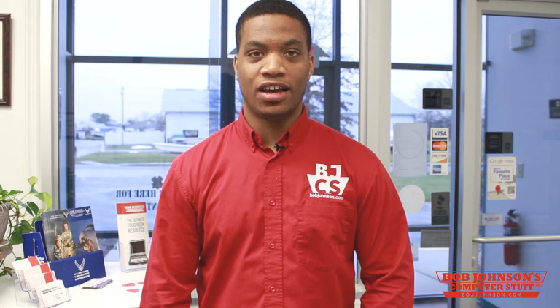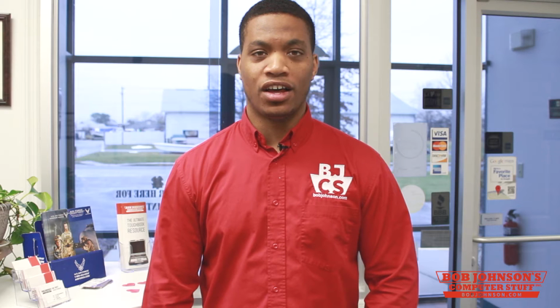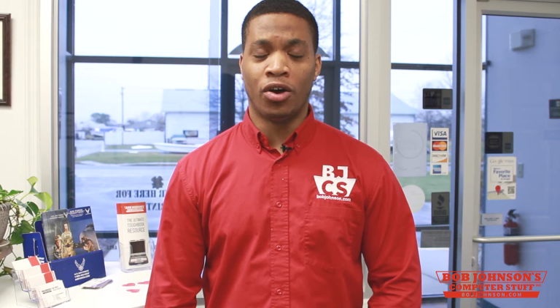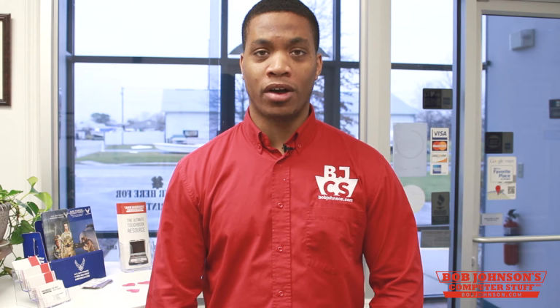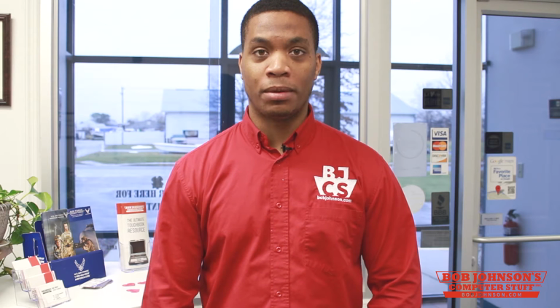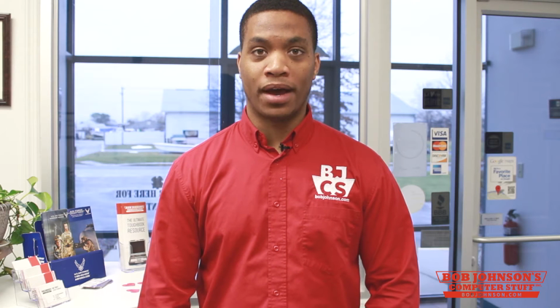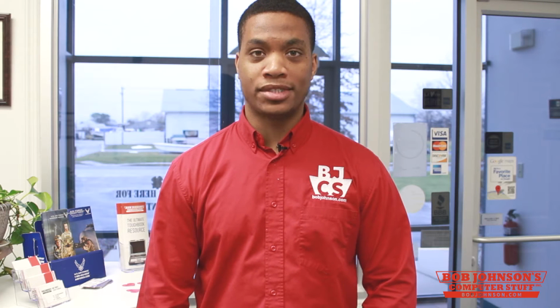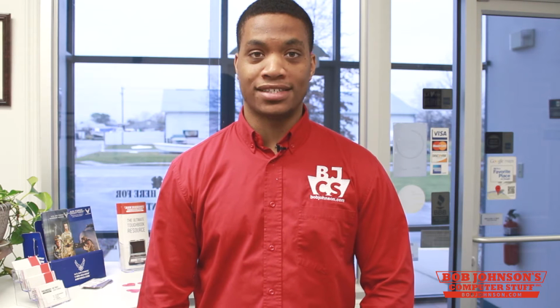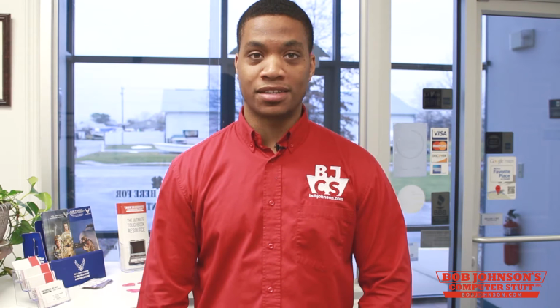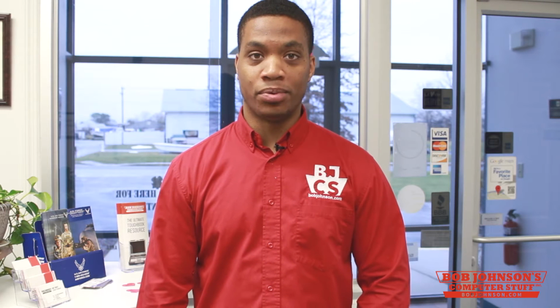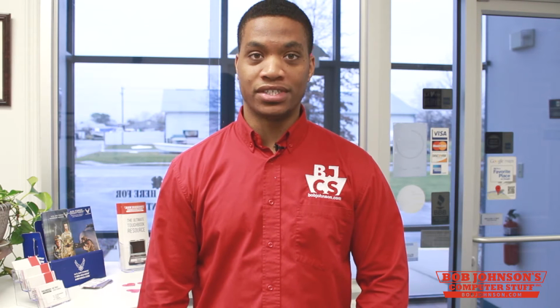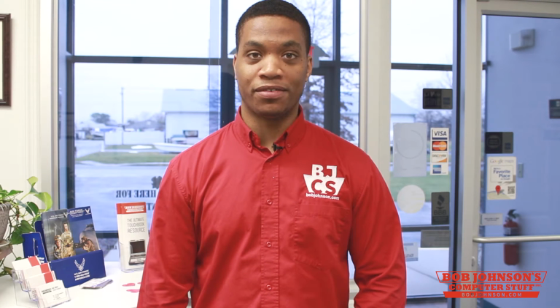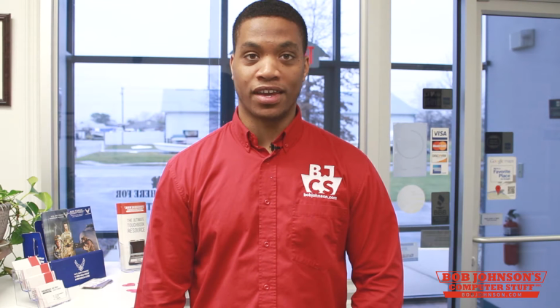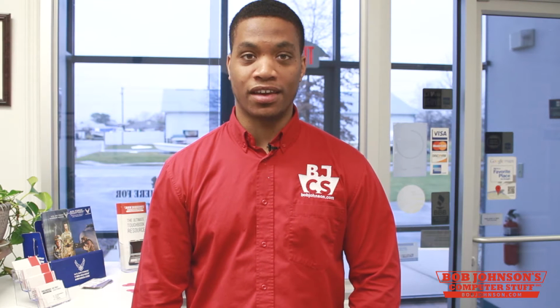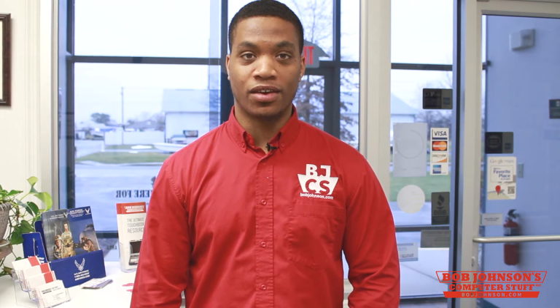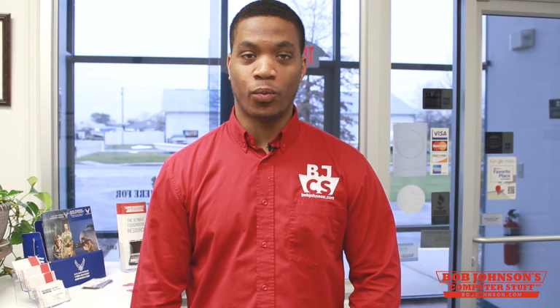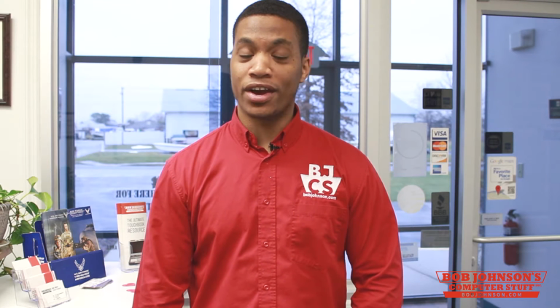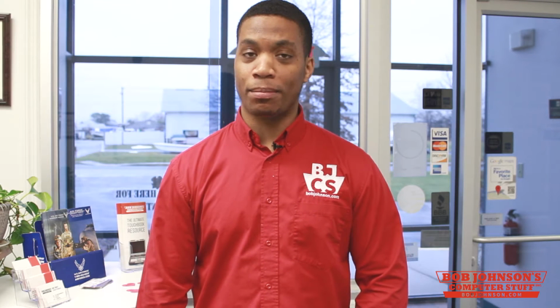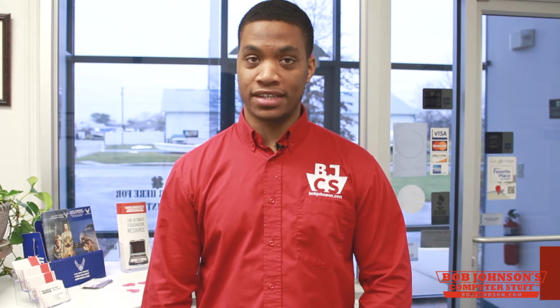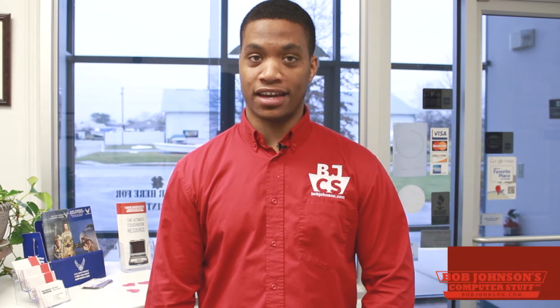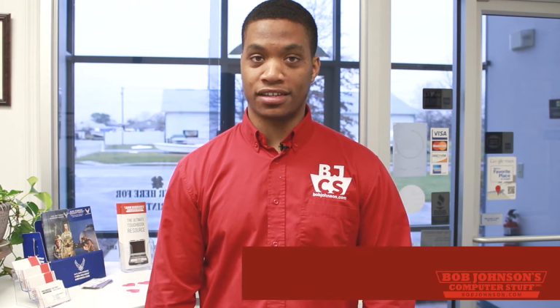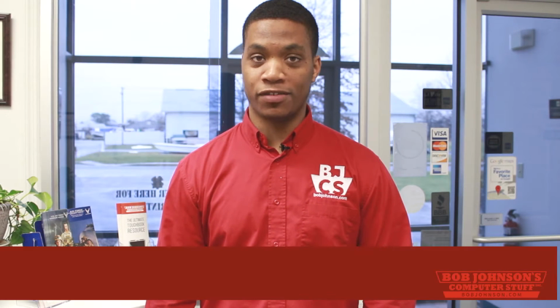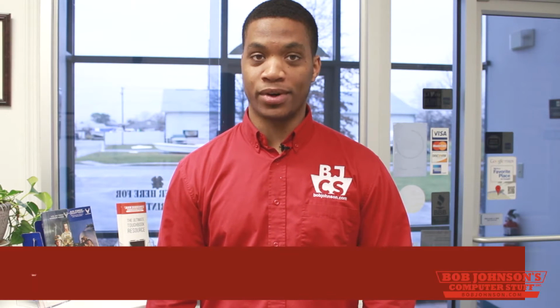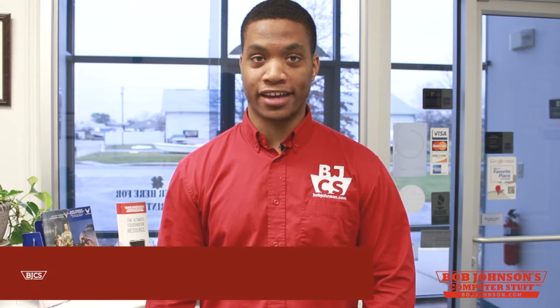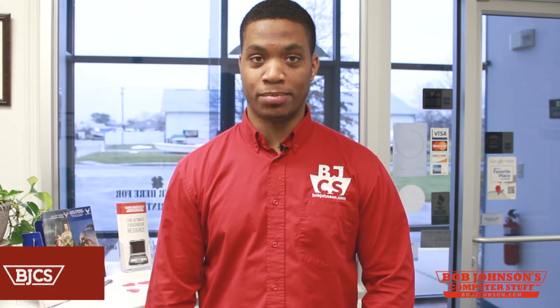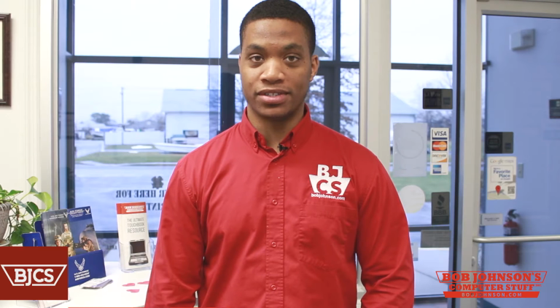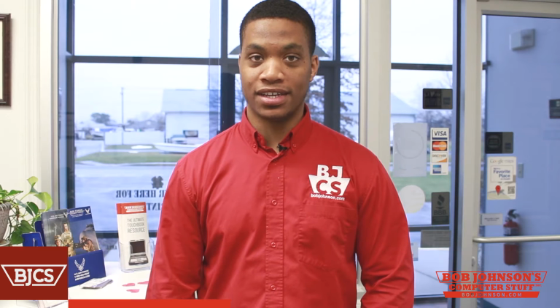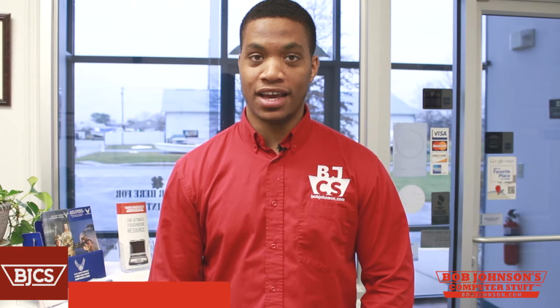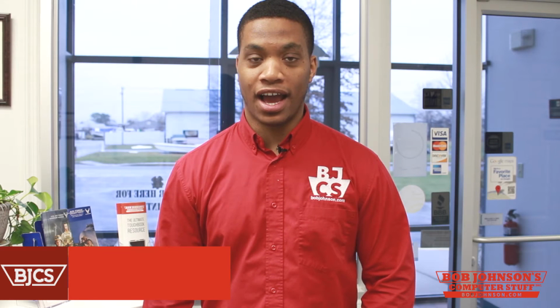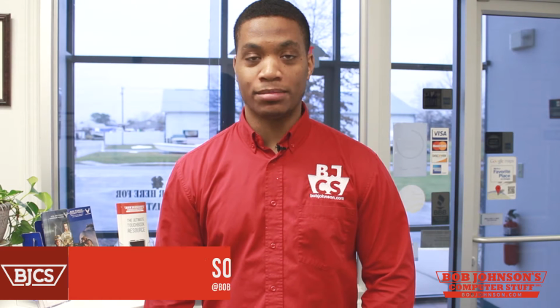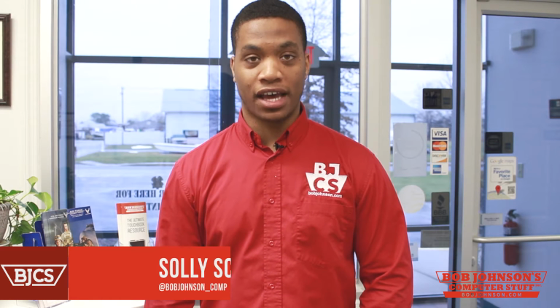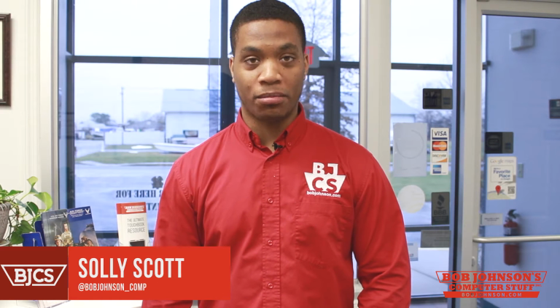Hello and welcome to Bob Johnson's Computer Stuff, Inc. We are the Panasonic Toughbook experts. I'm Solomon.